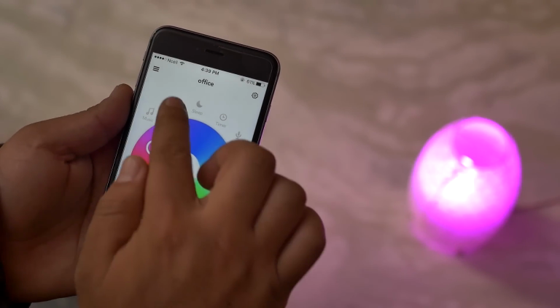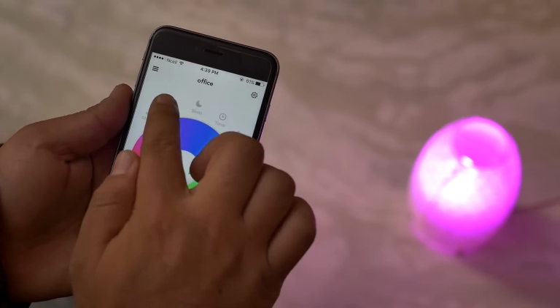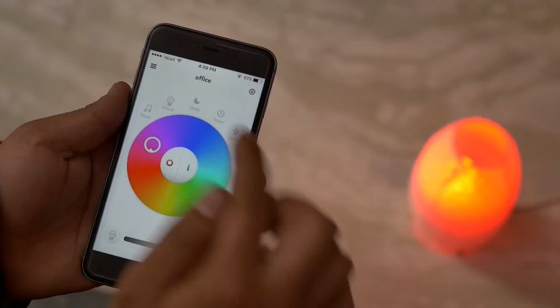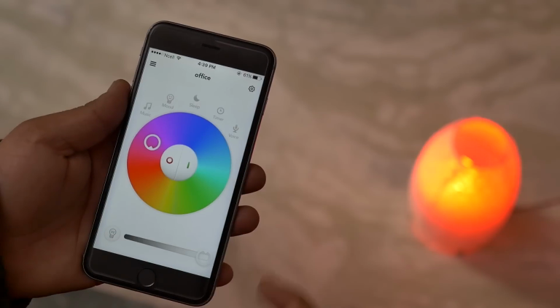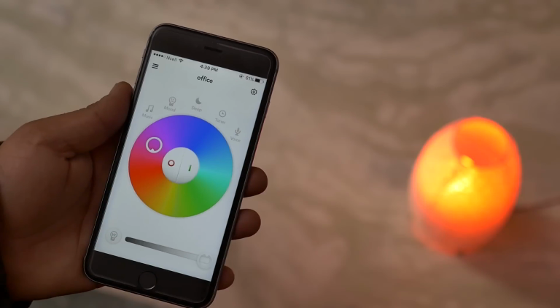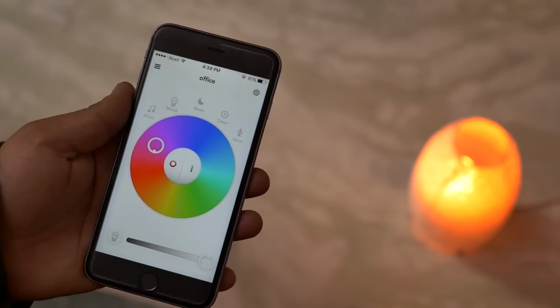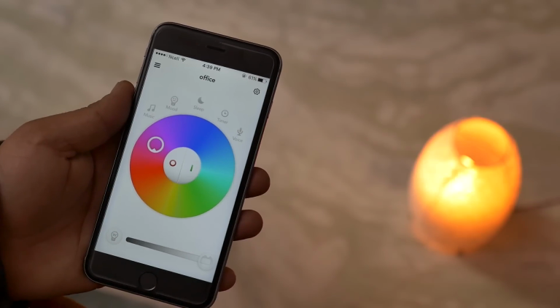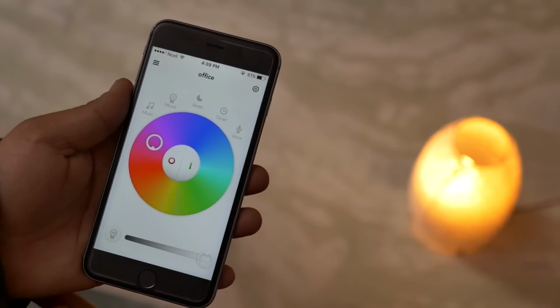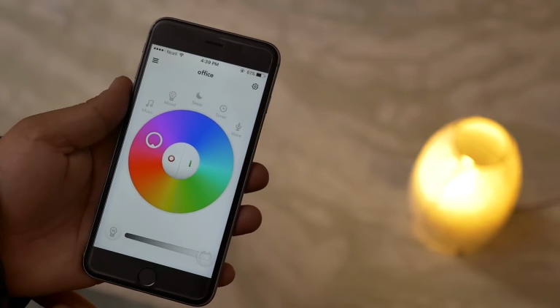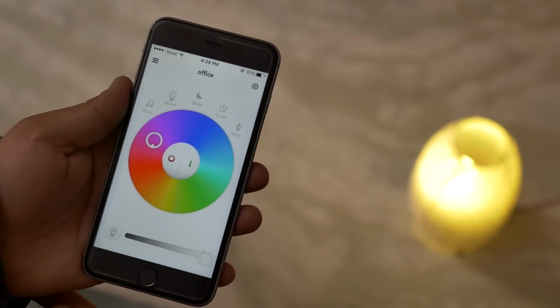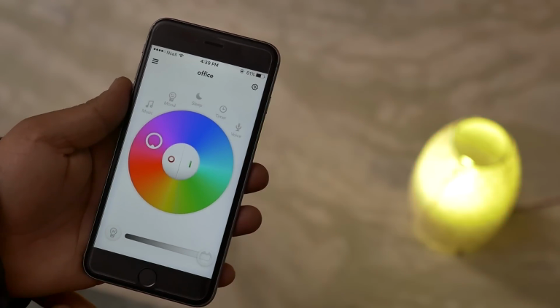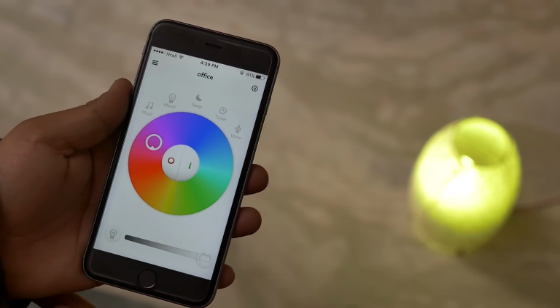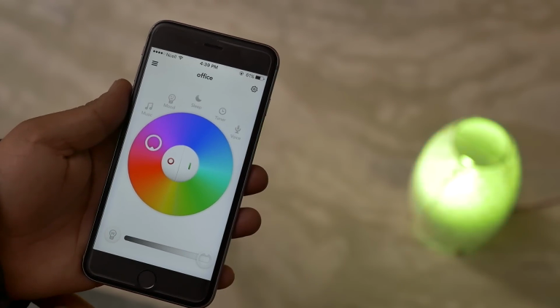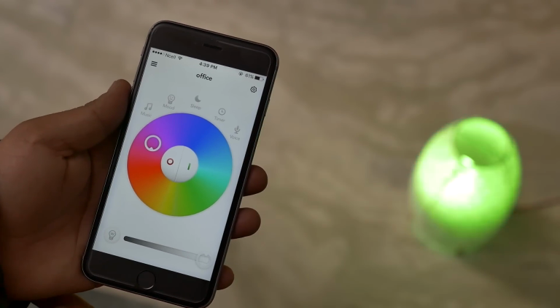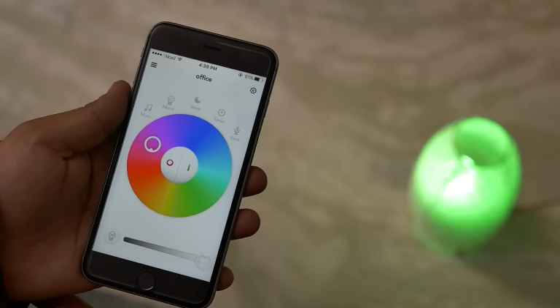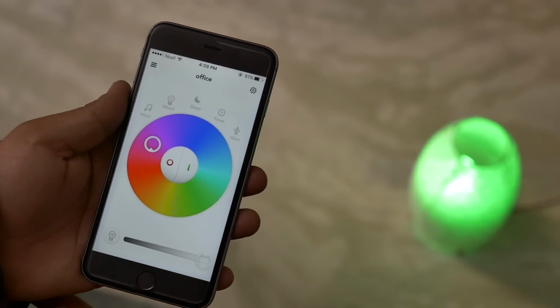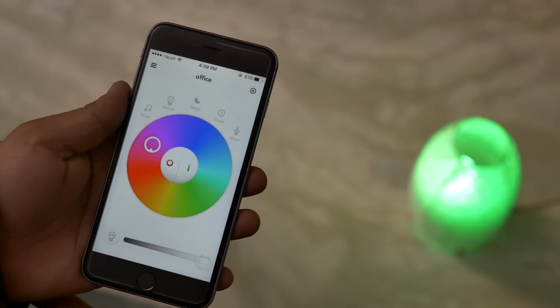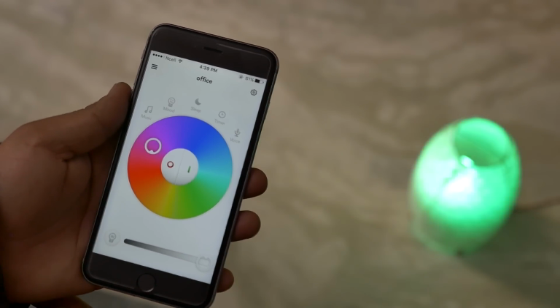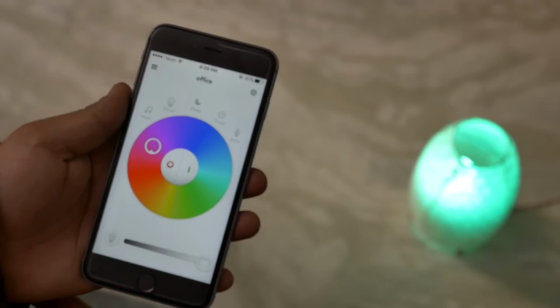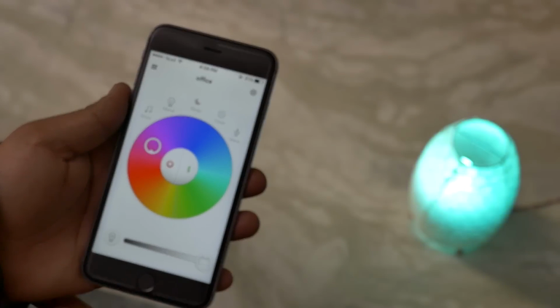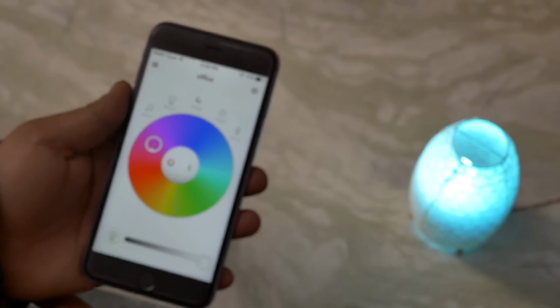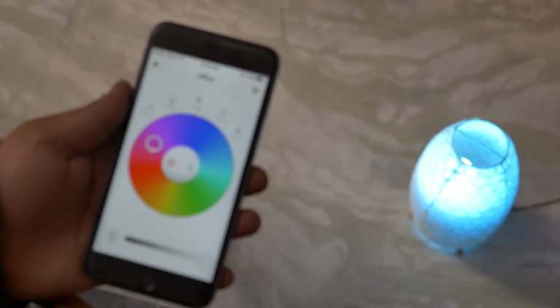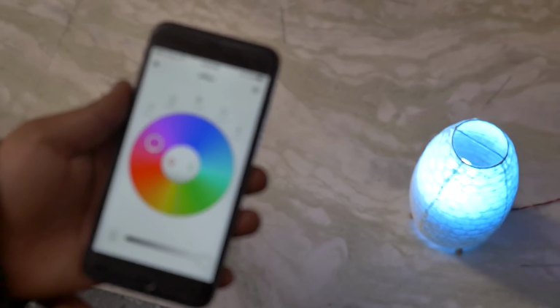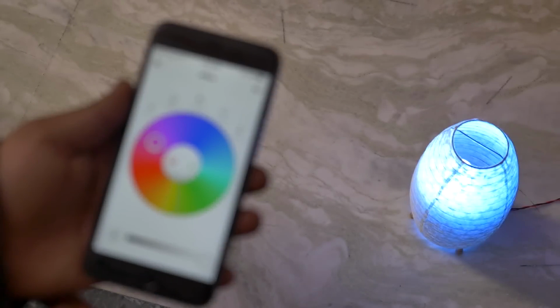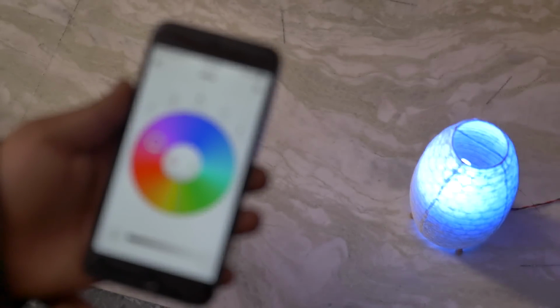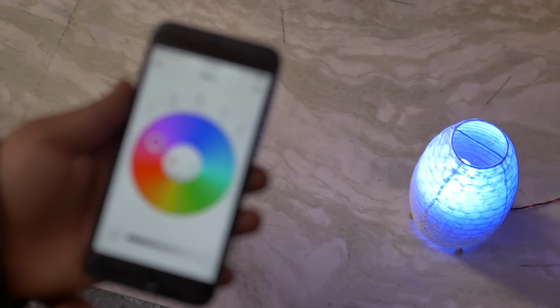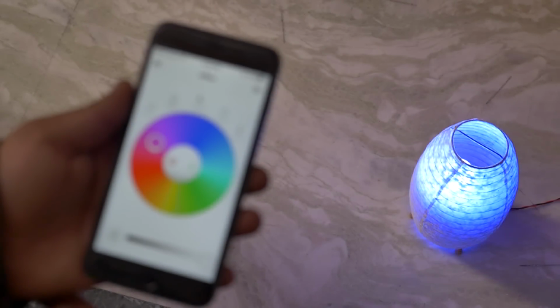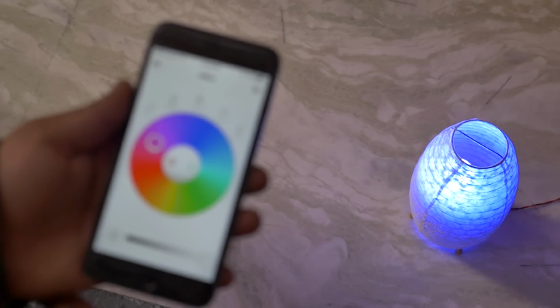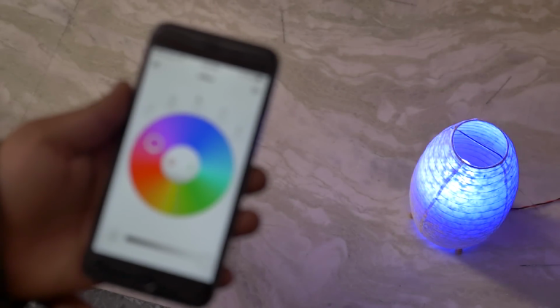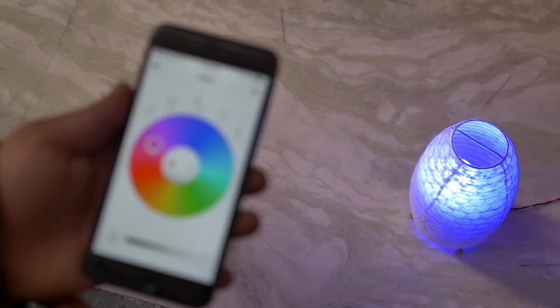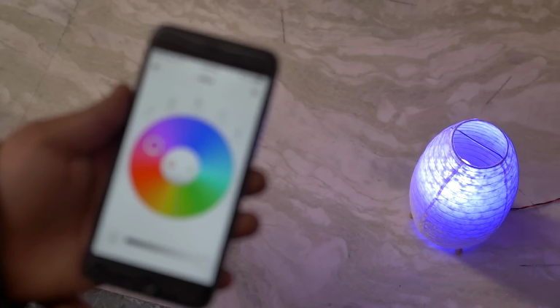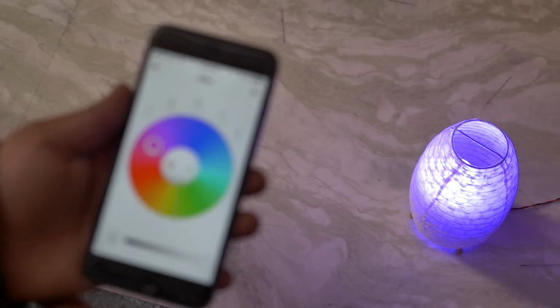And now you've got mood lighting. In this mode, the bulb automatically keeps changing the light.